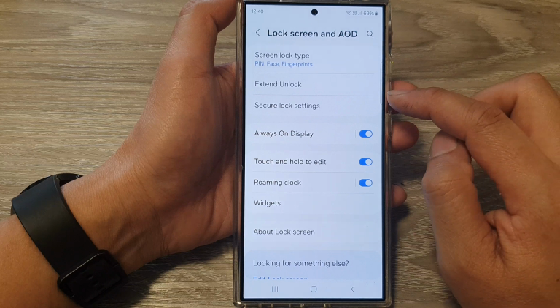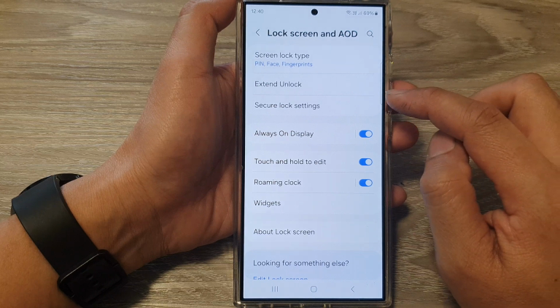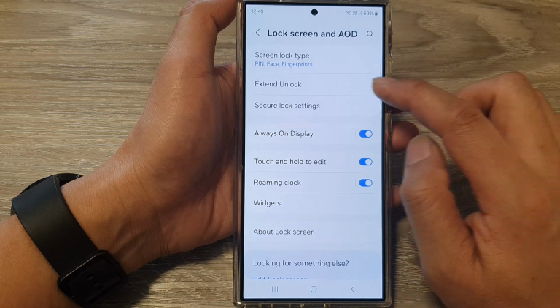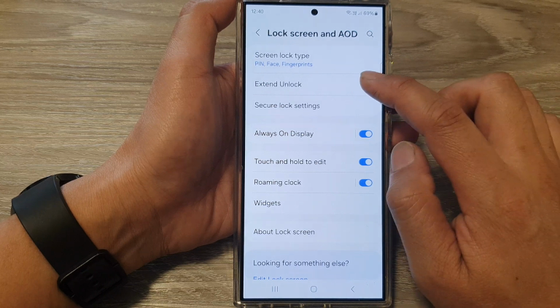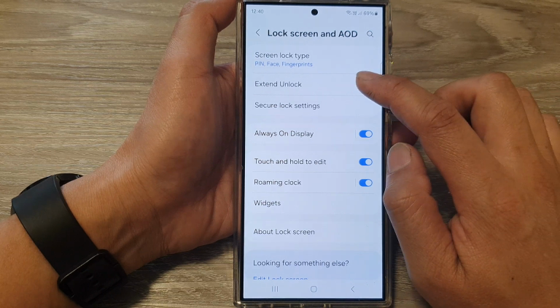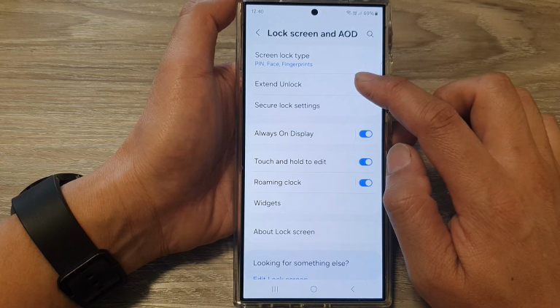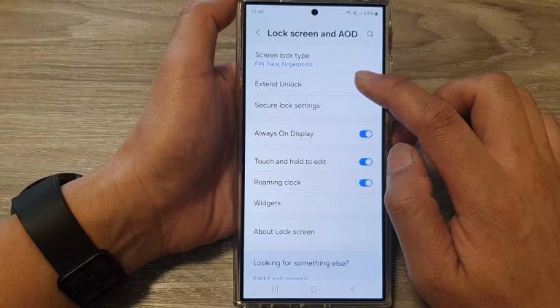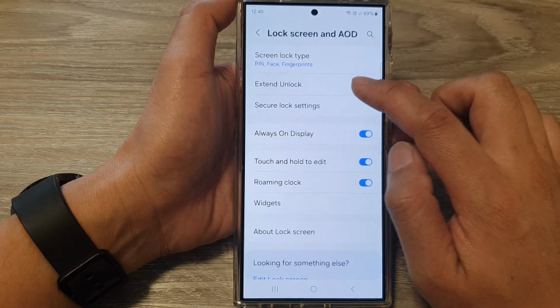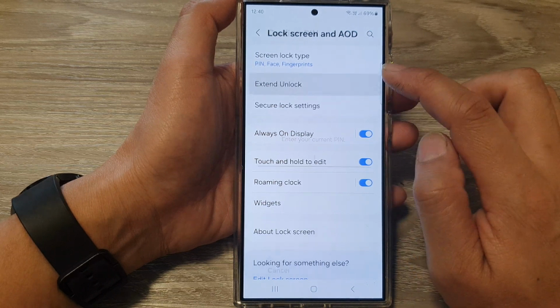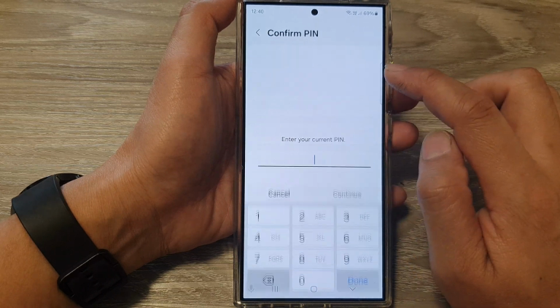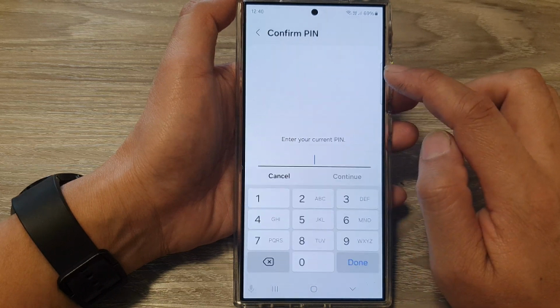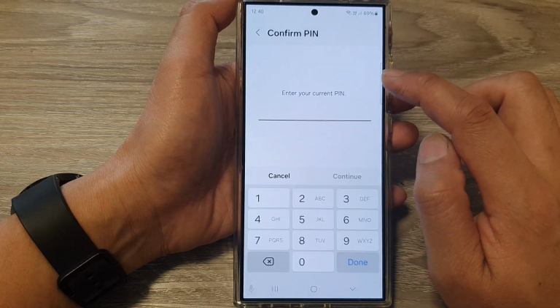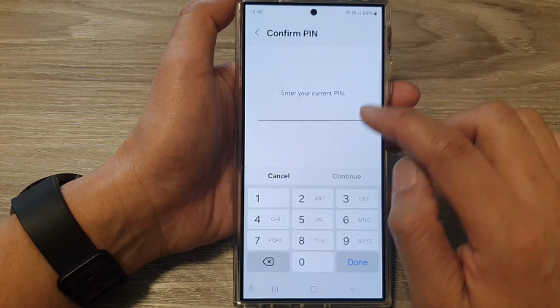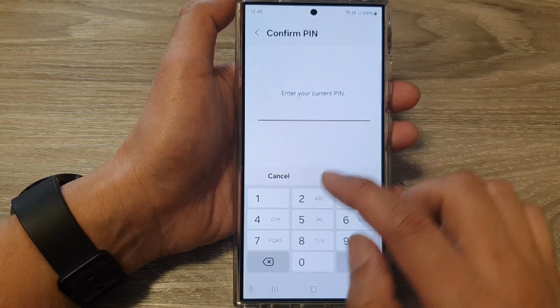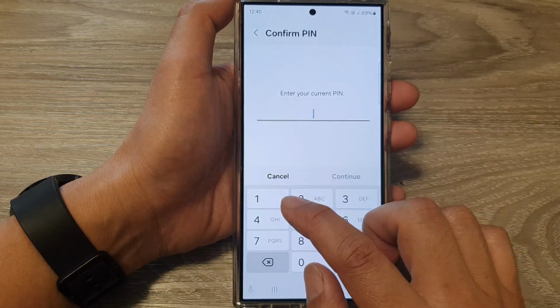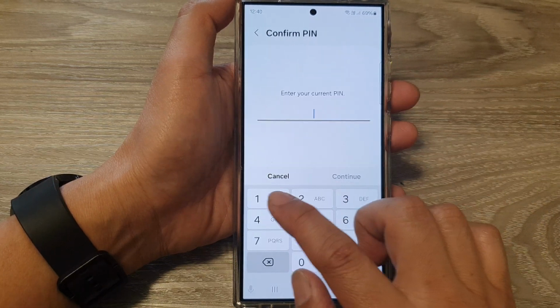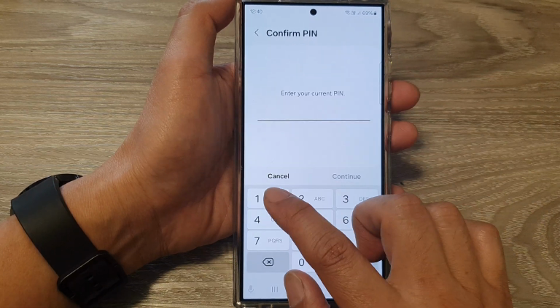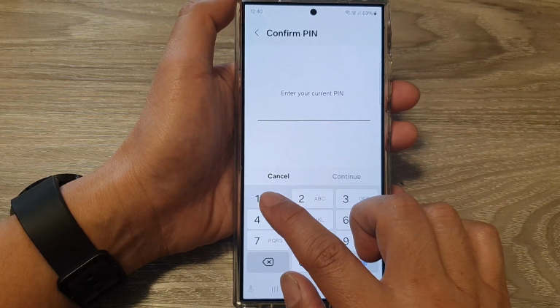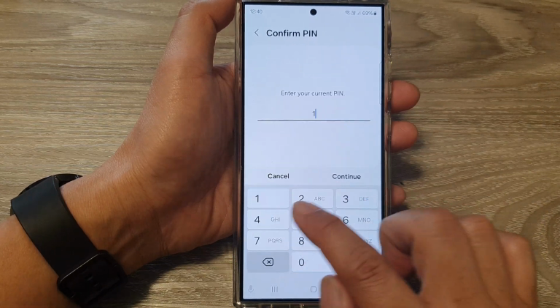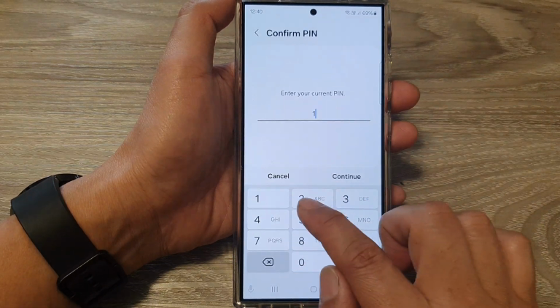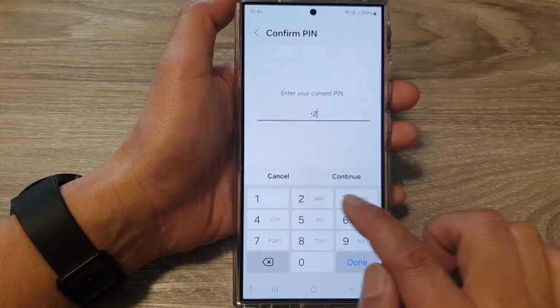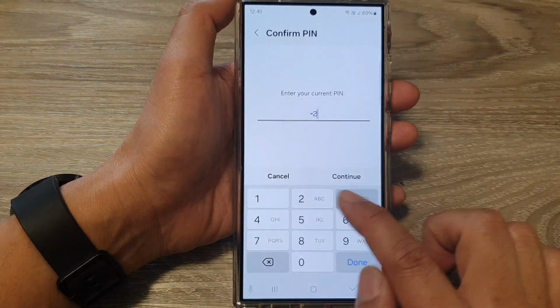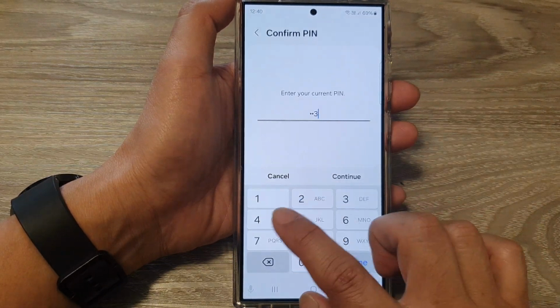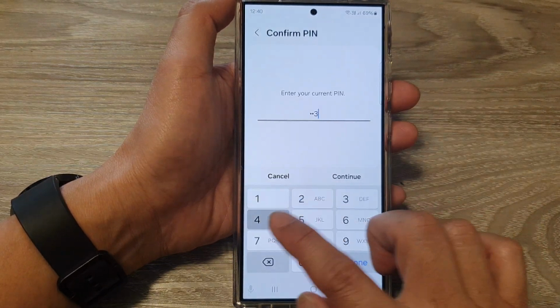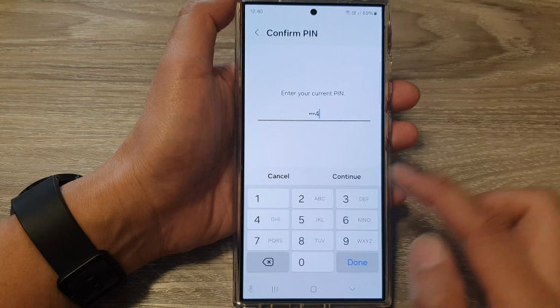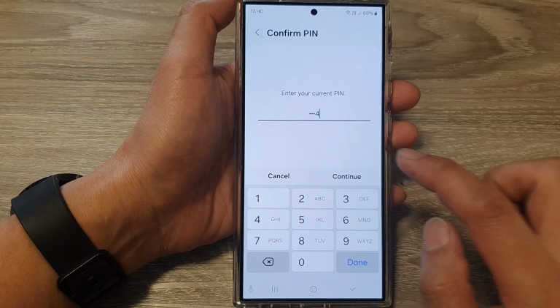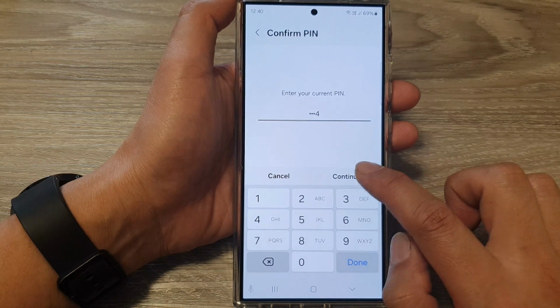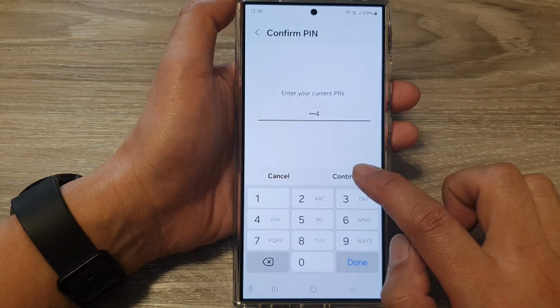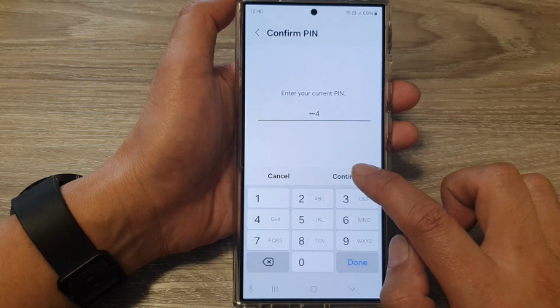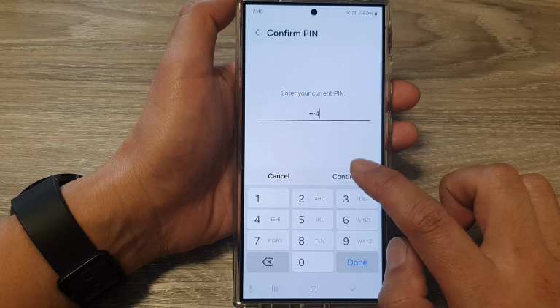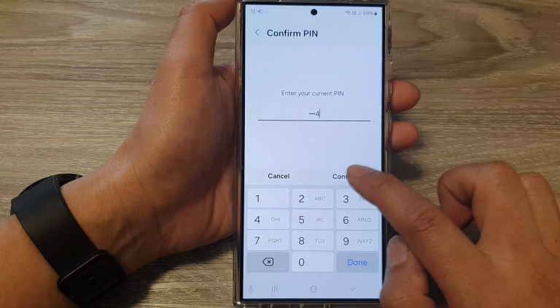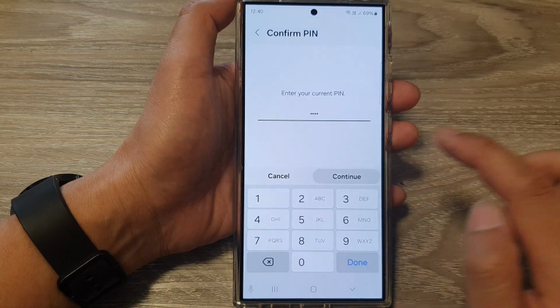Next, tap on Extend Unlock, then put in your screen PIN and tap on the Continue button.